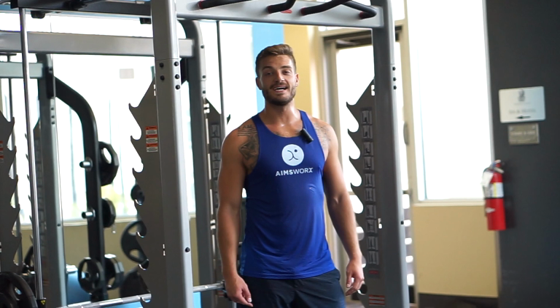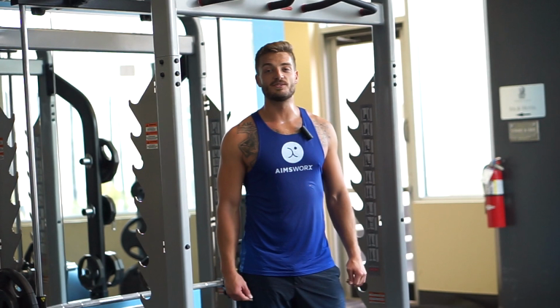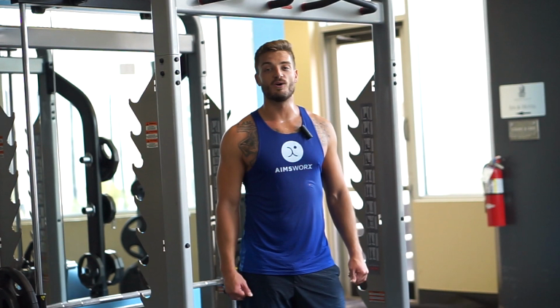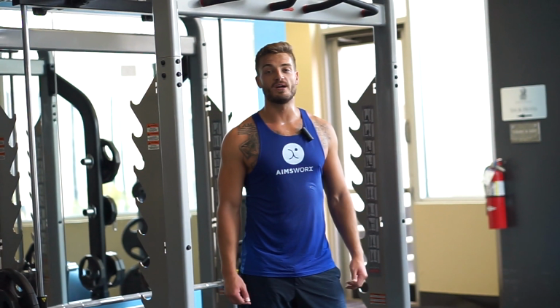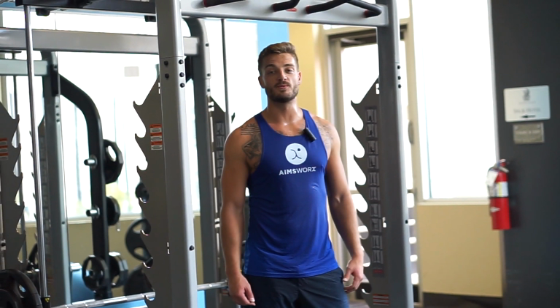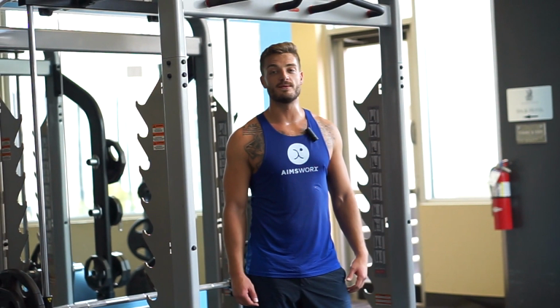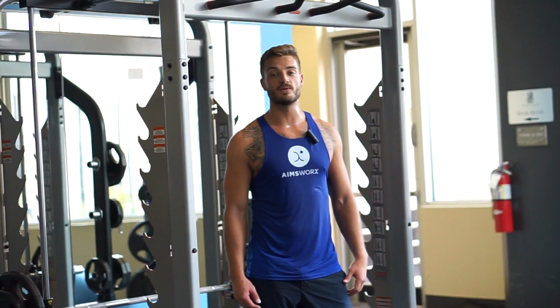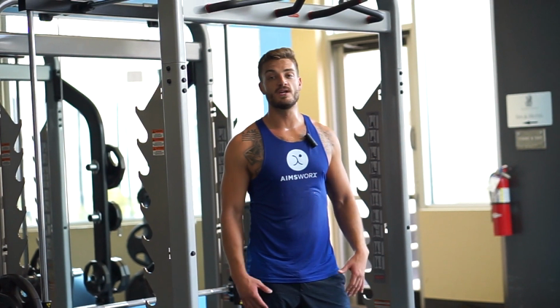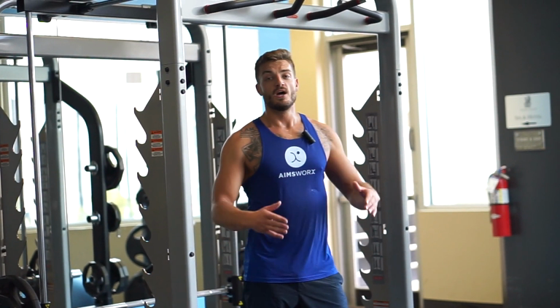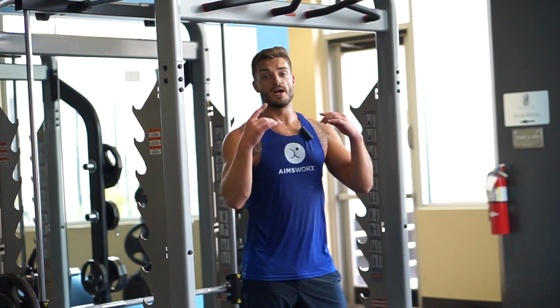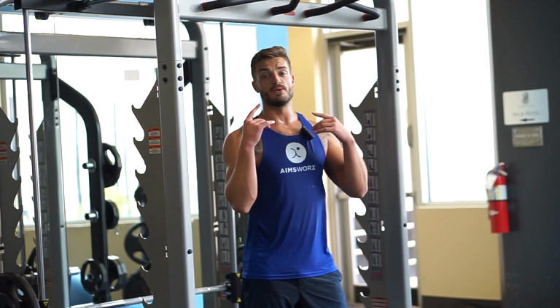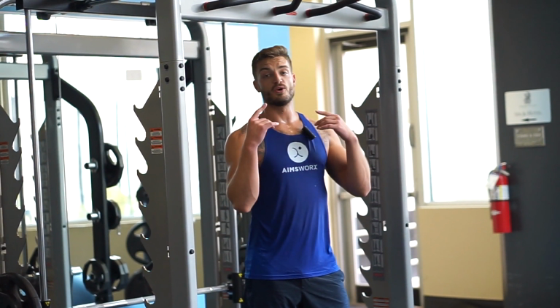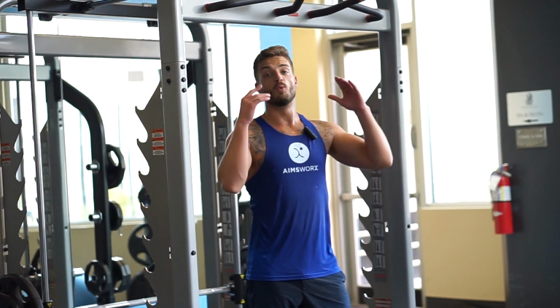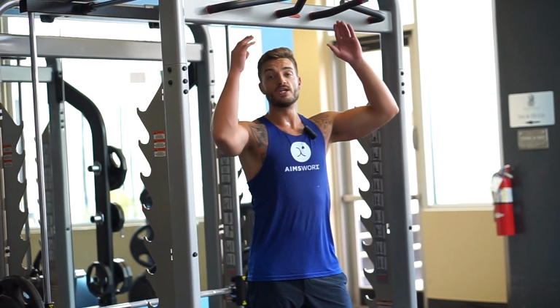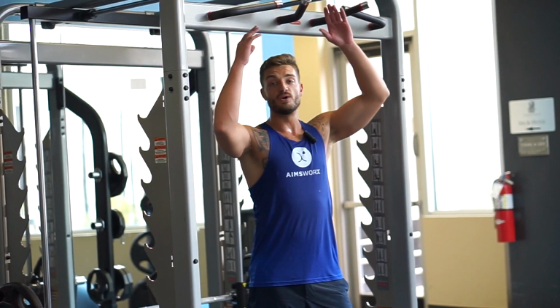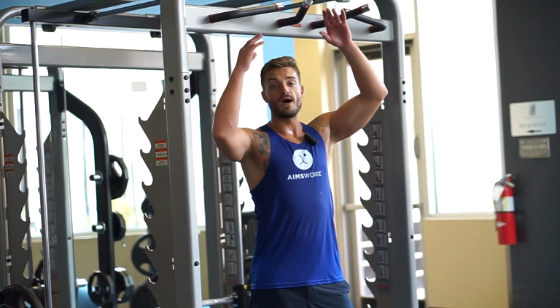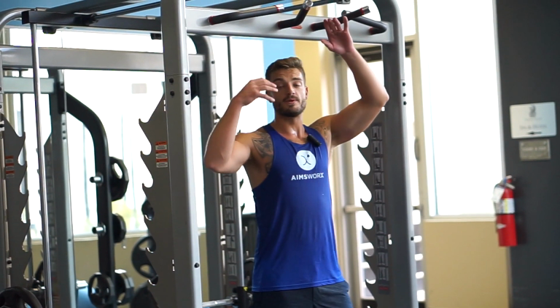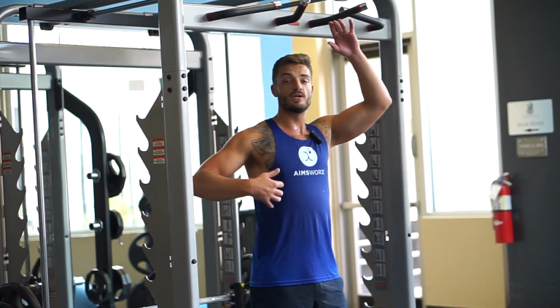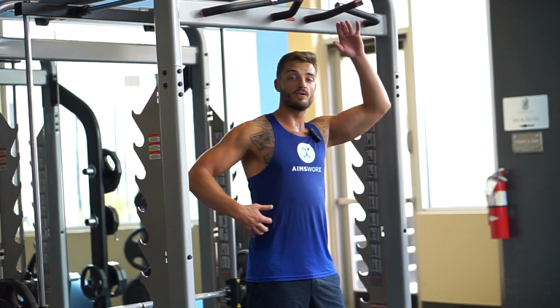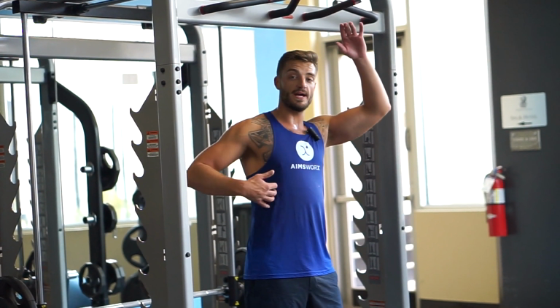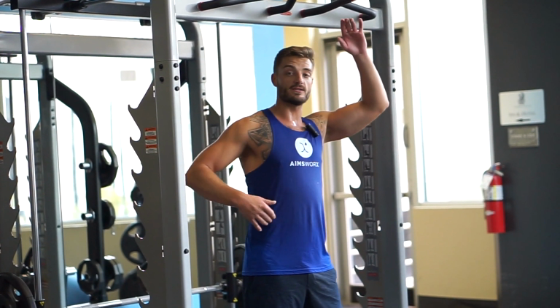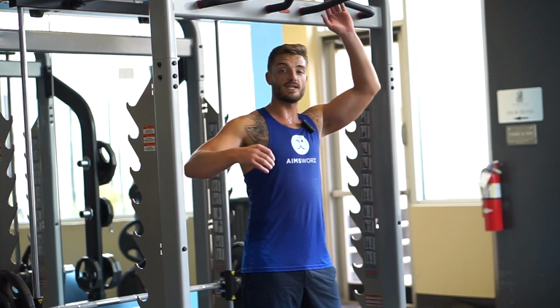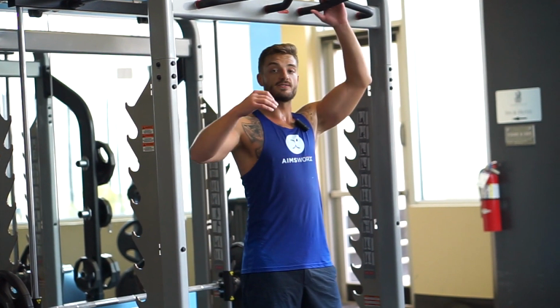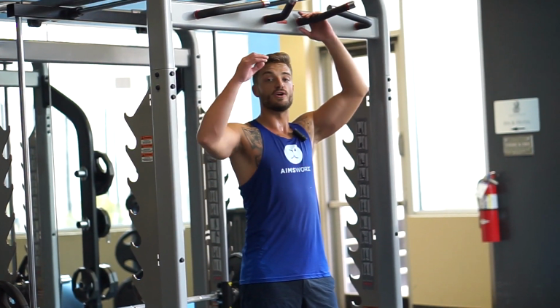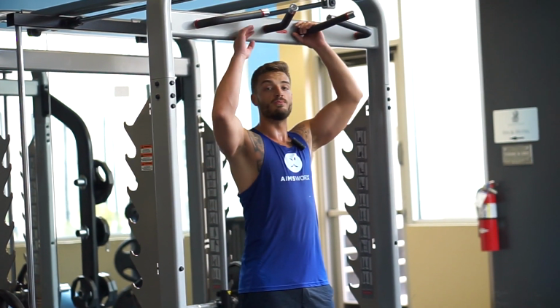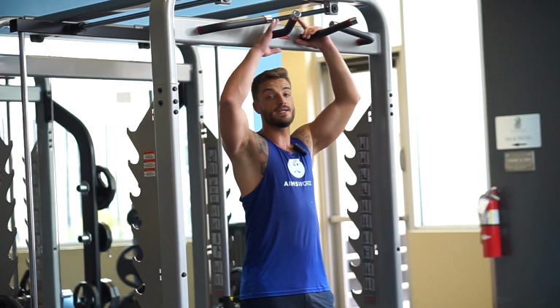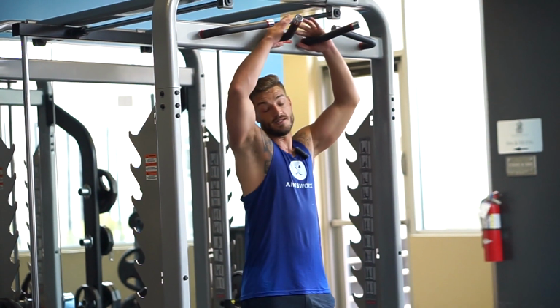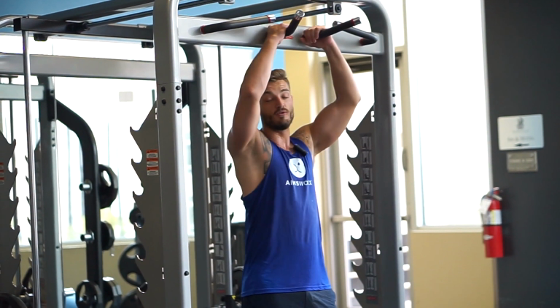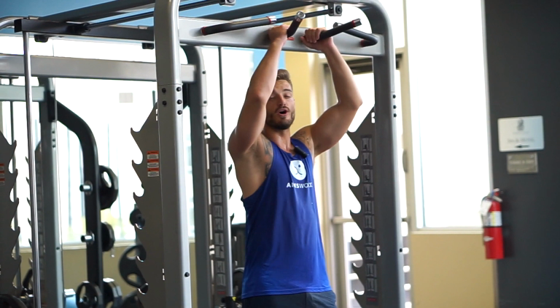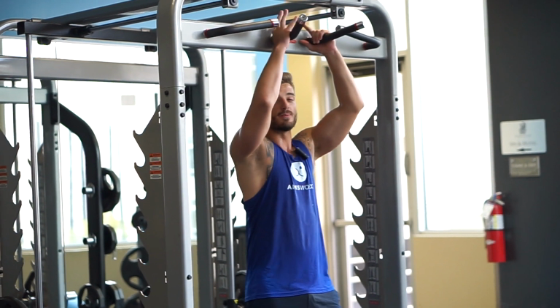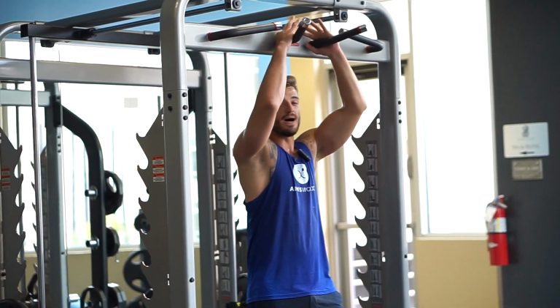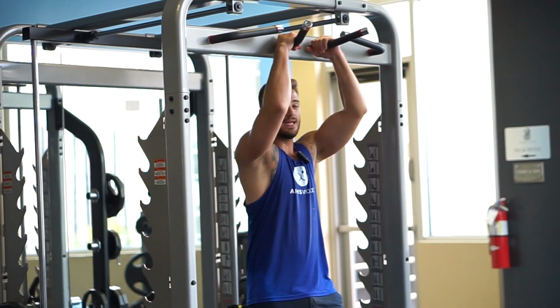Hey guys, this is Mark Amos with Amesworks. Right now I'm going to be showing you windshield wipers. Great exercise for the obliques and the overall upper body.